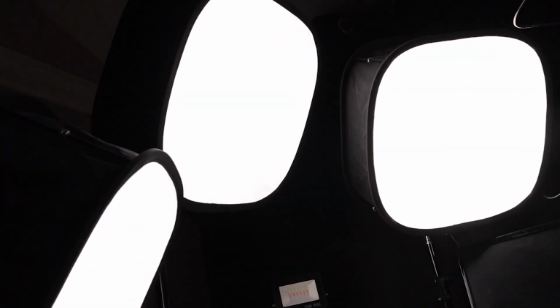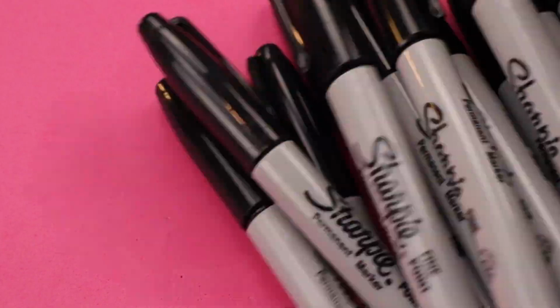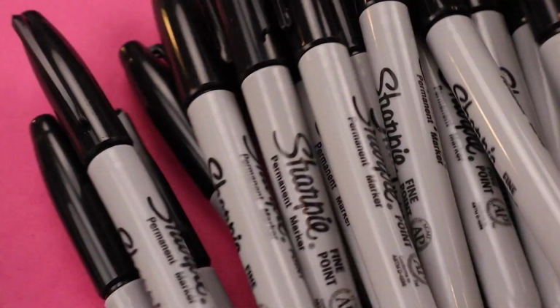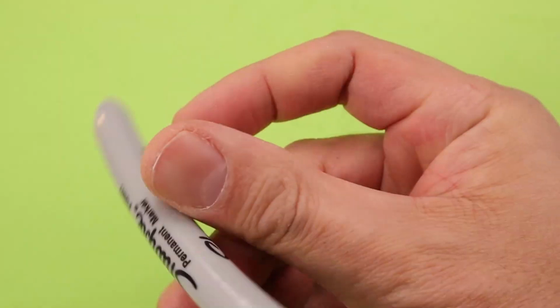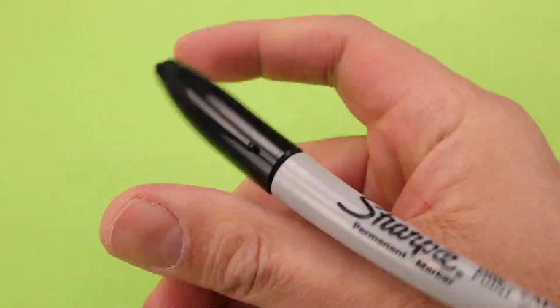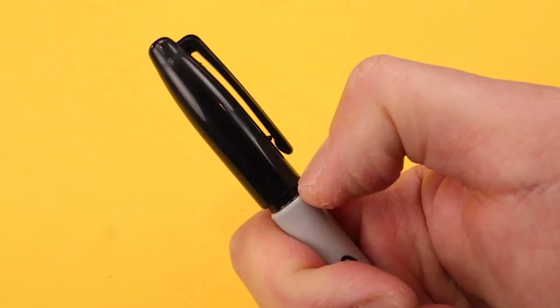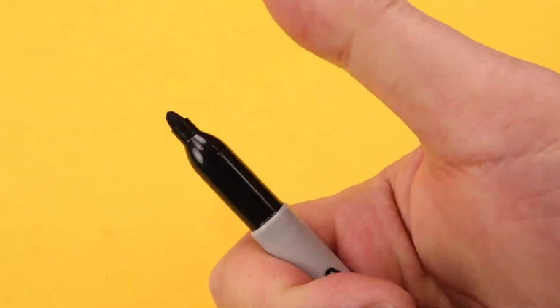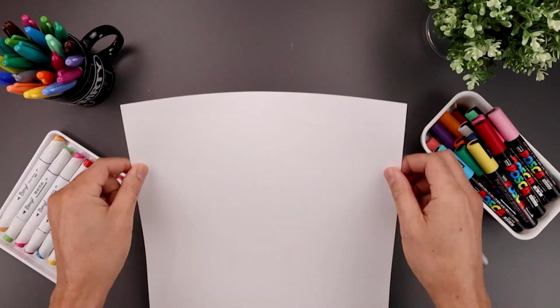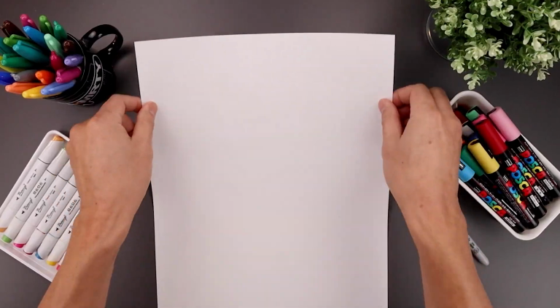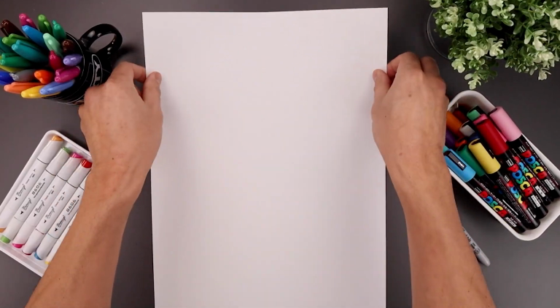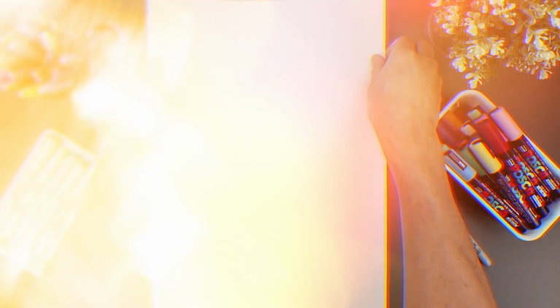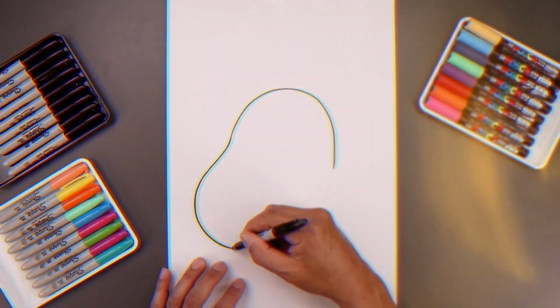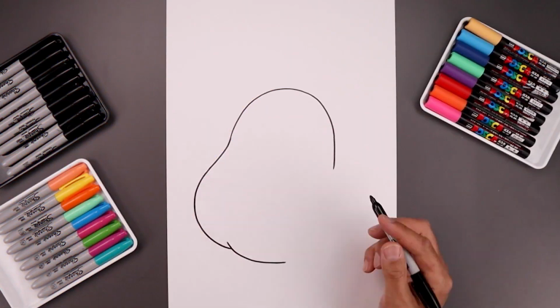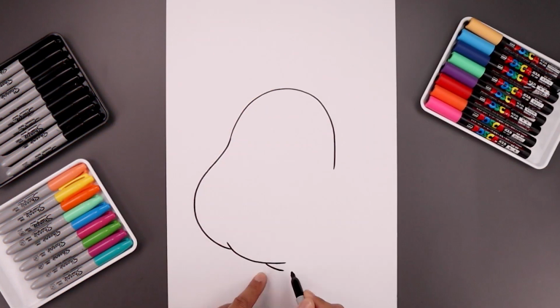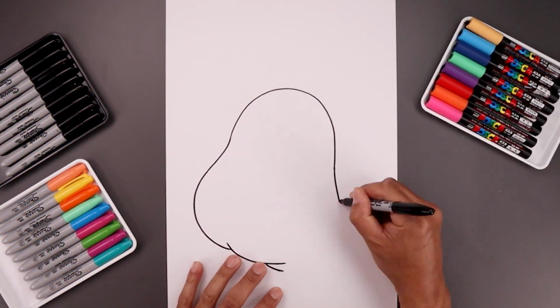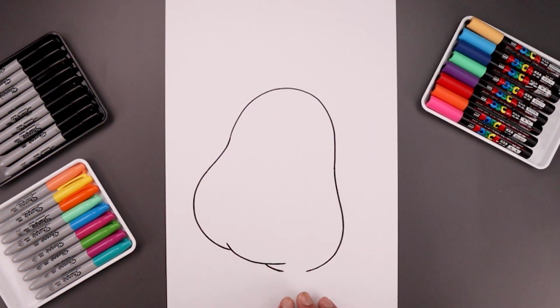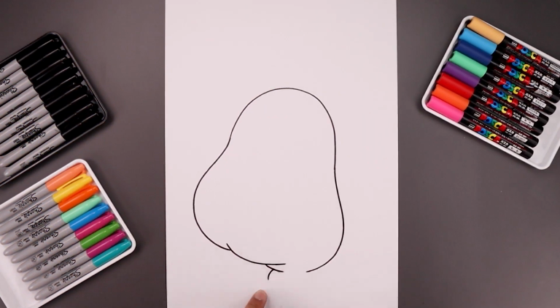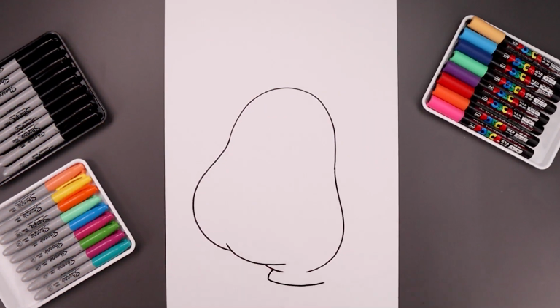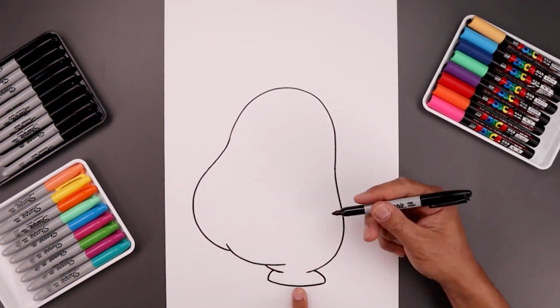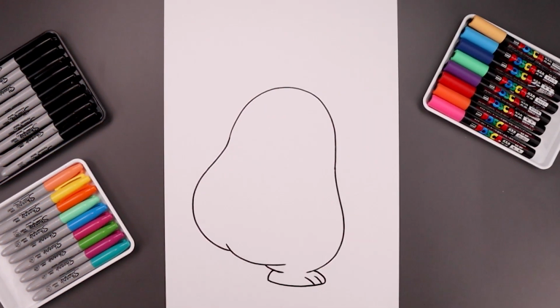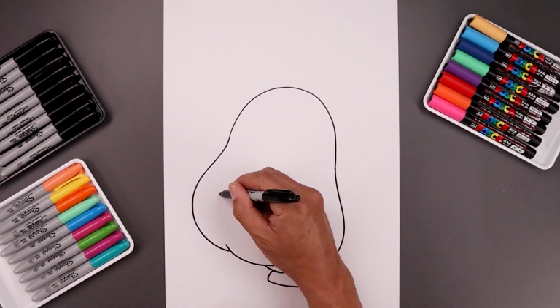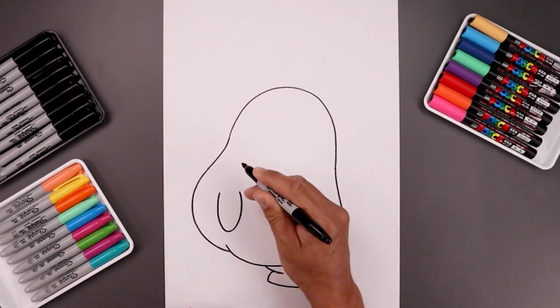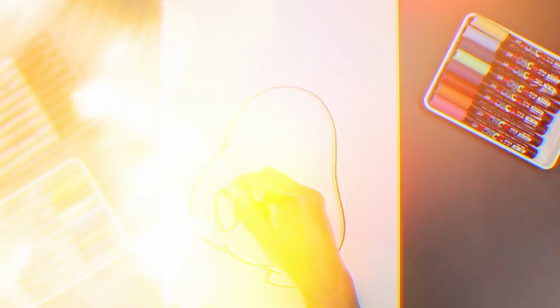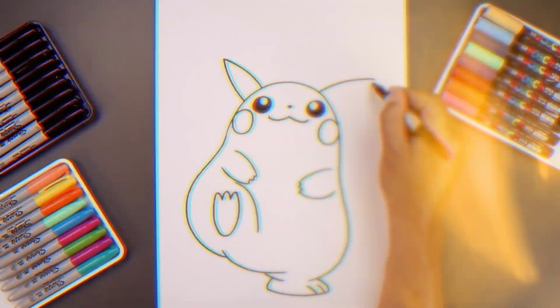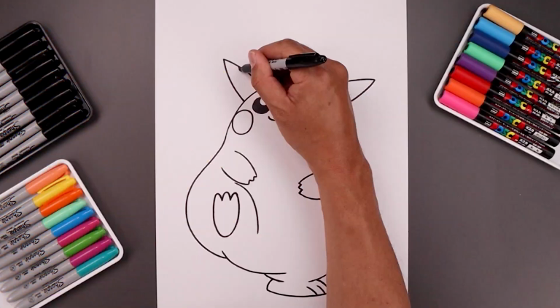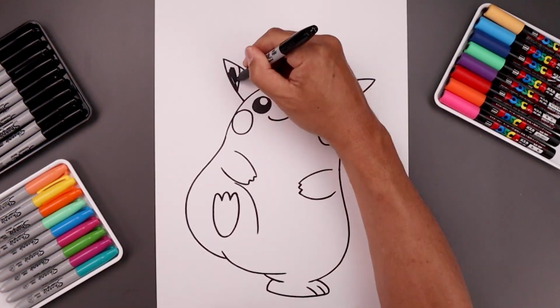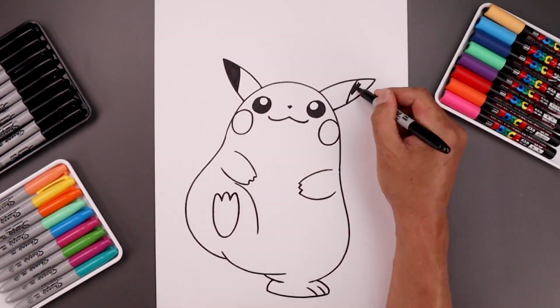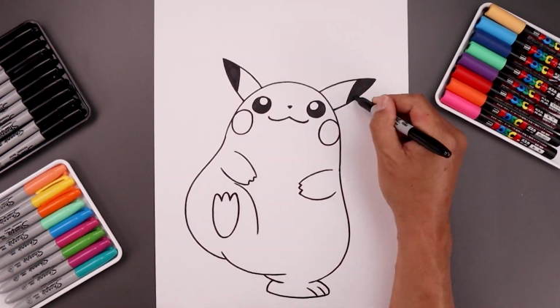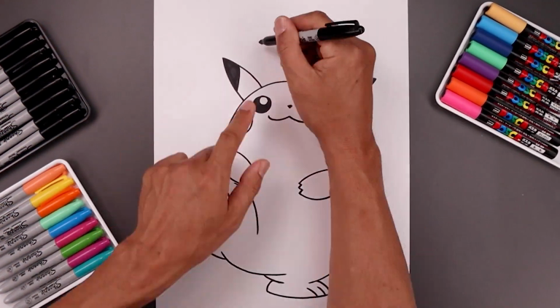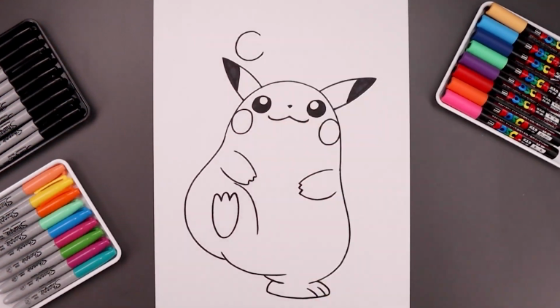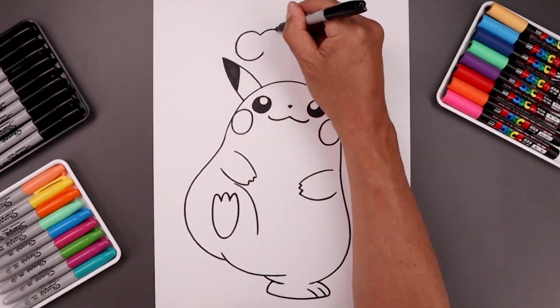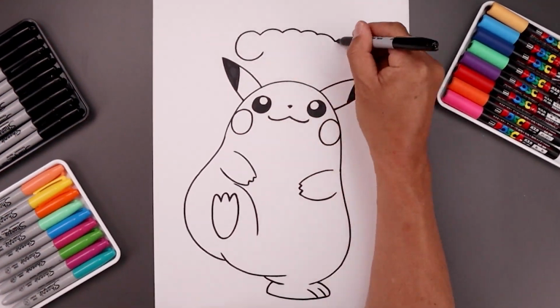What's up everyone and welcome to the club. In today's video I'll show you a simple method on how to draw G-Max Pikachu from Pokemon.